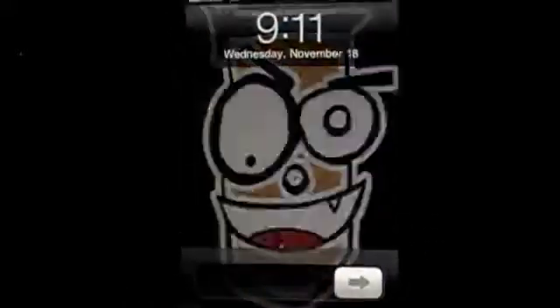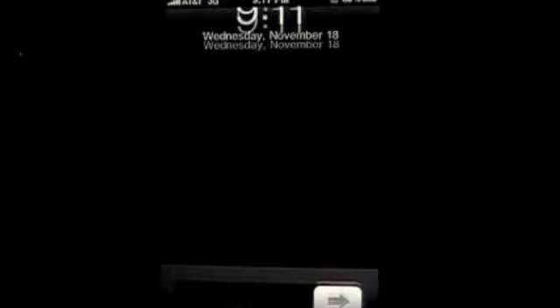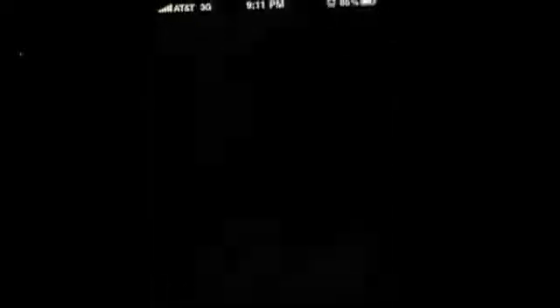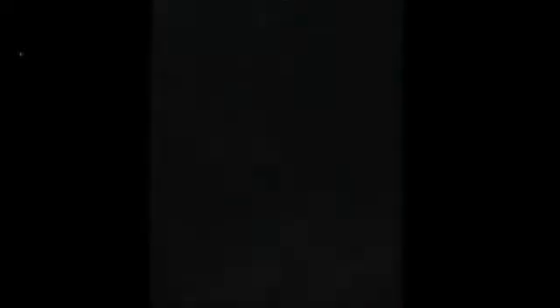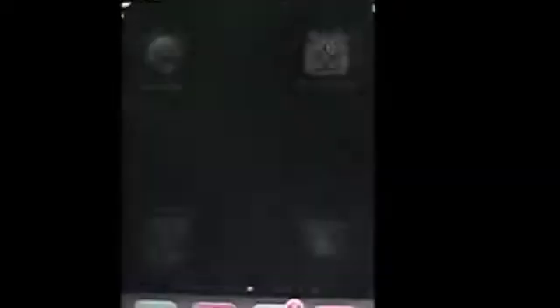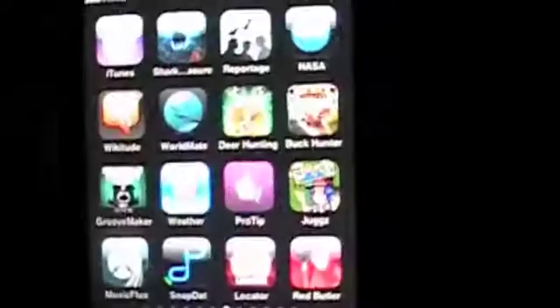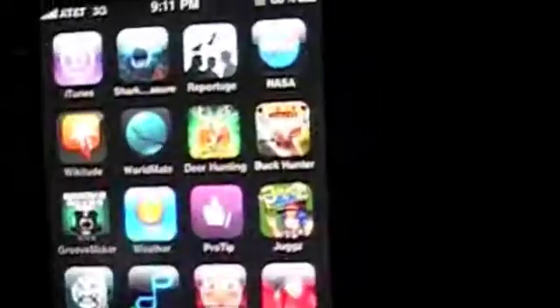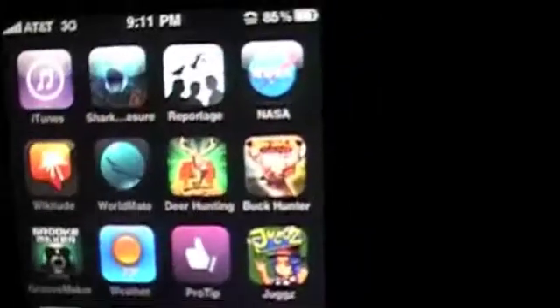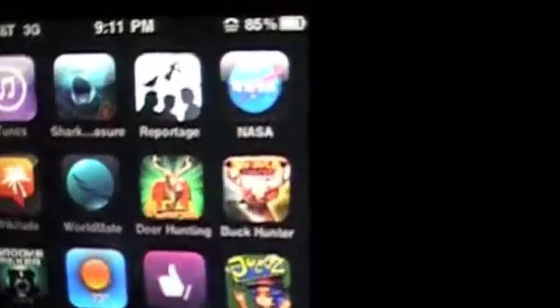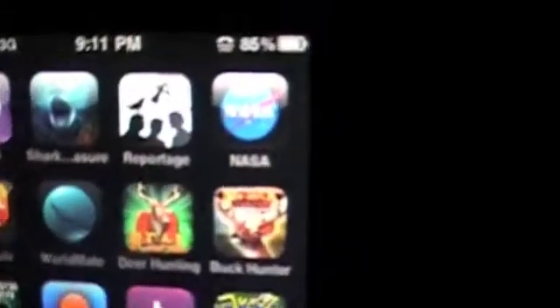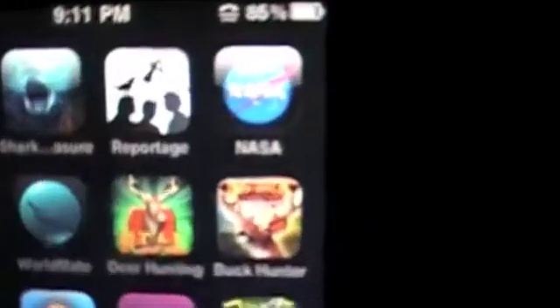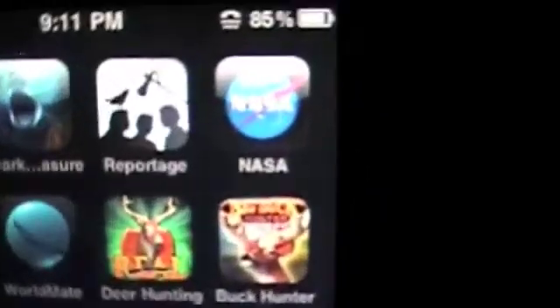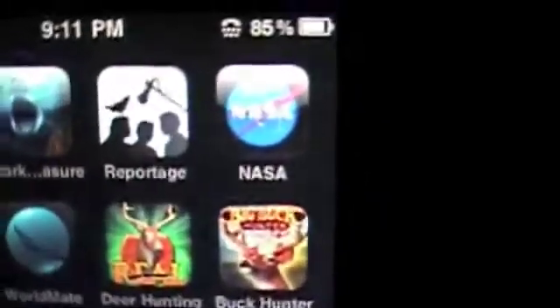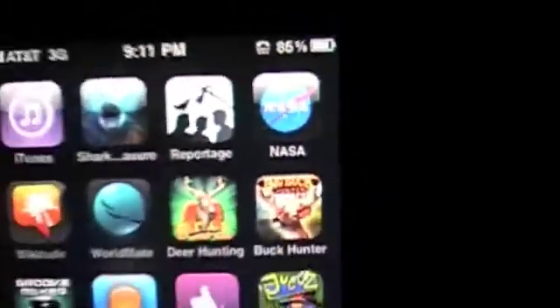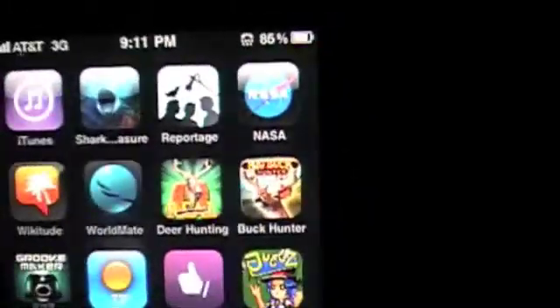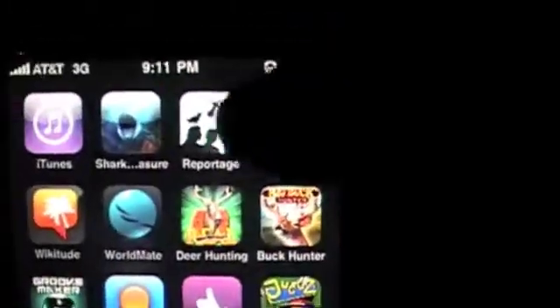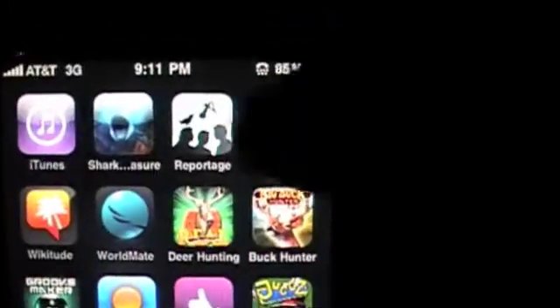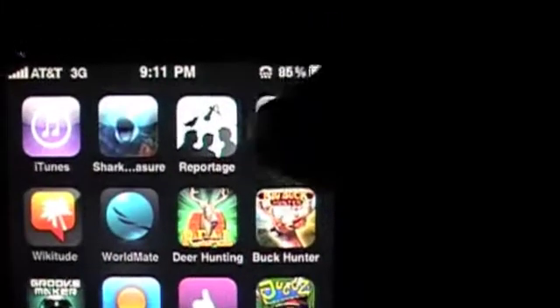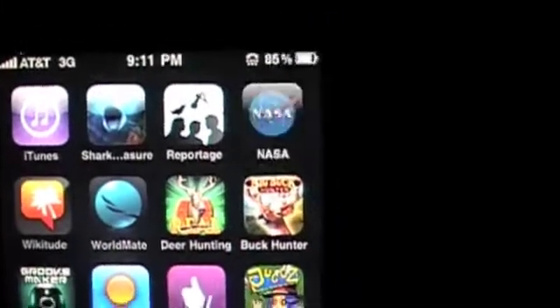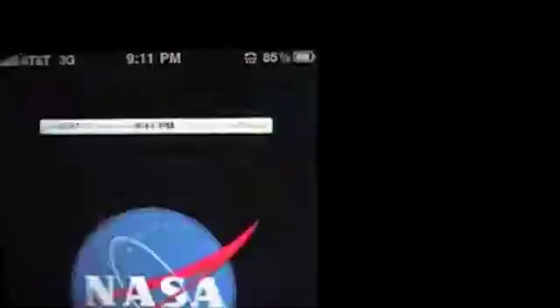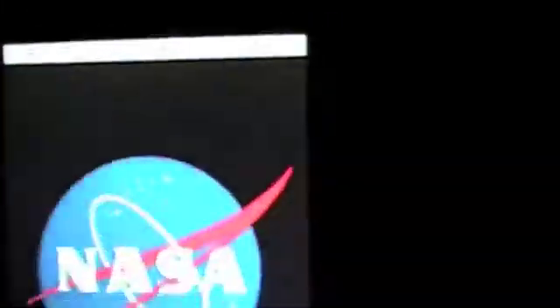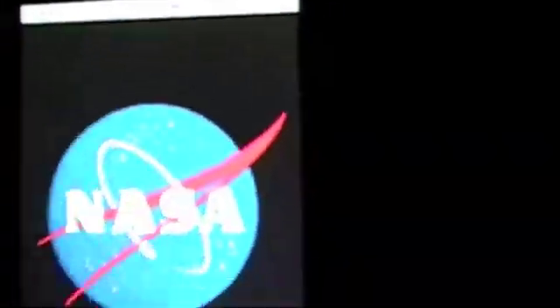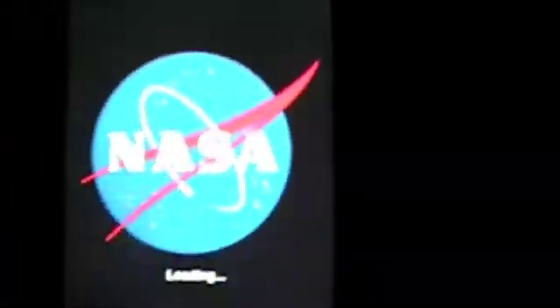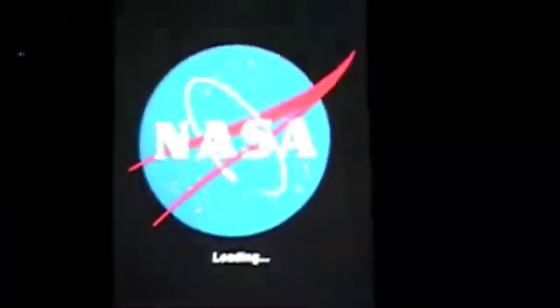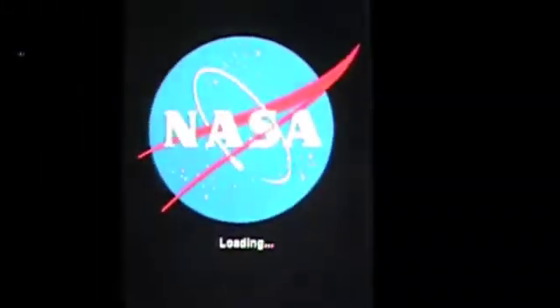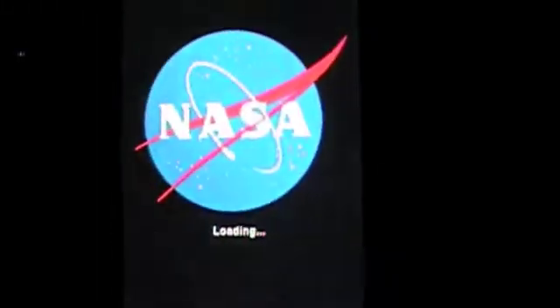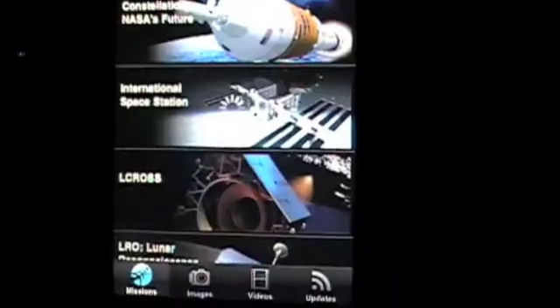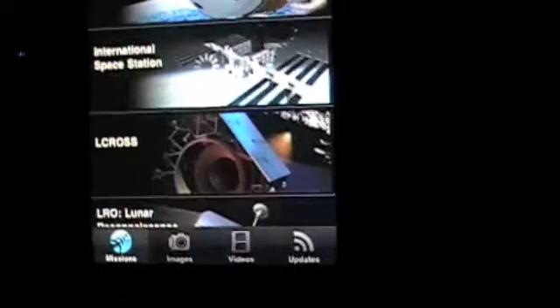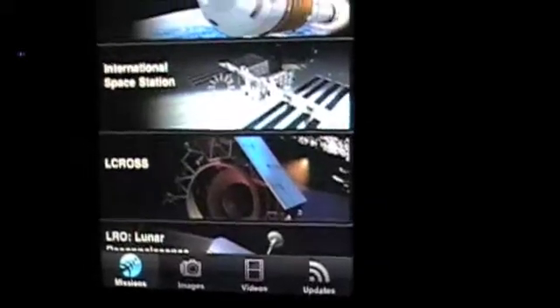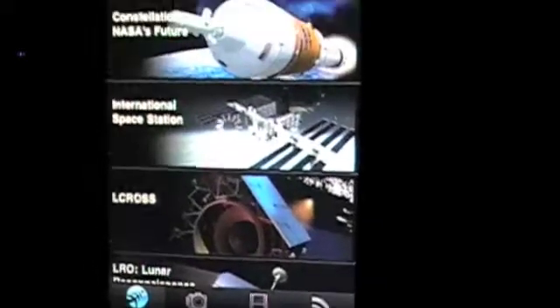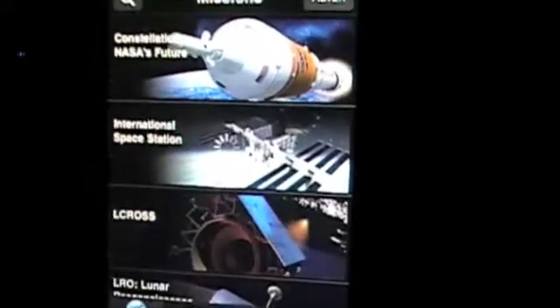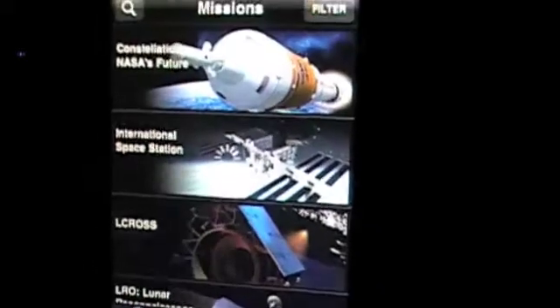Hey, Crazy Mike, crazymikesapps.com with a look at the NASA app. NASA — crazy.